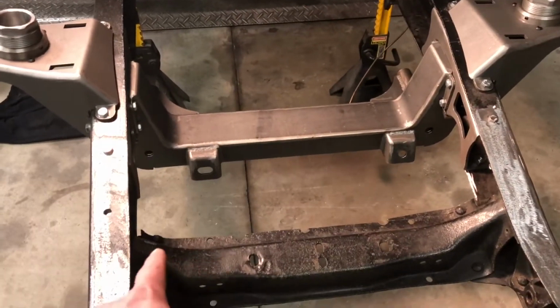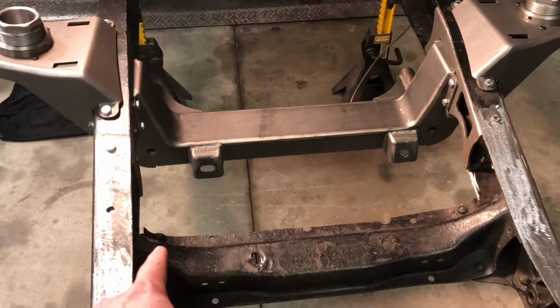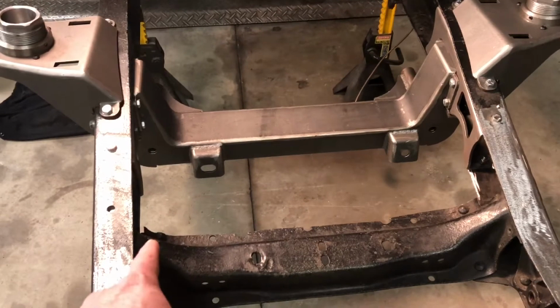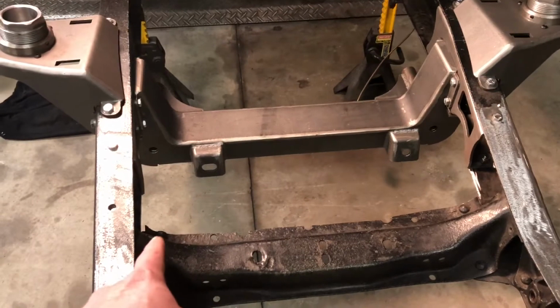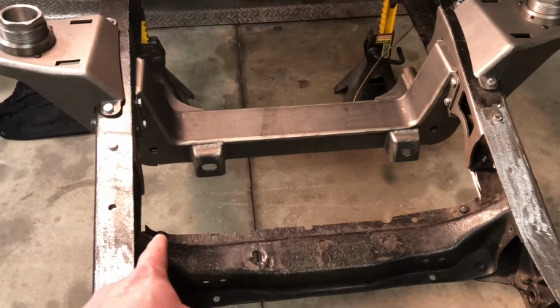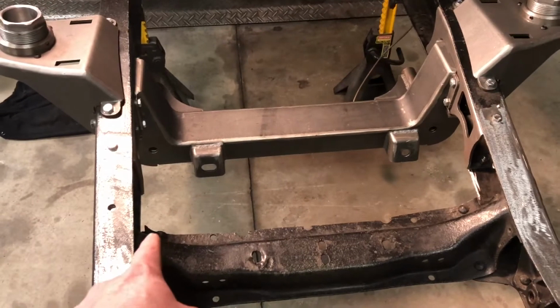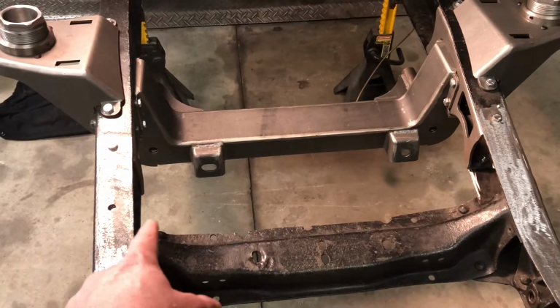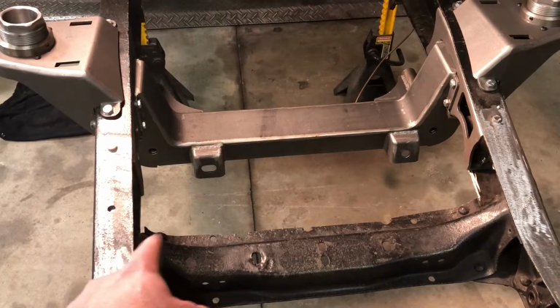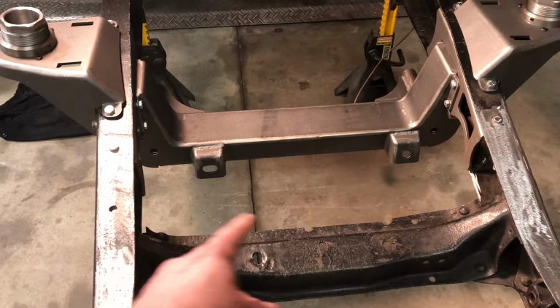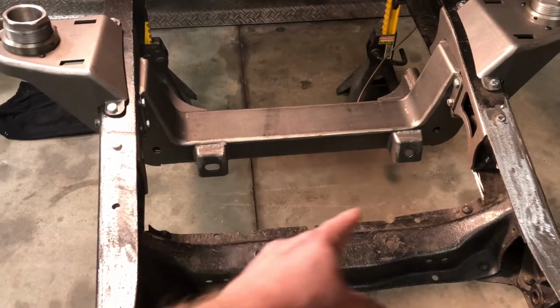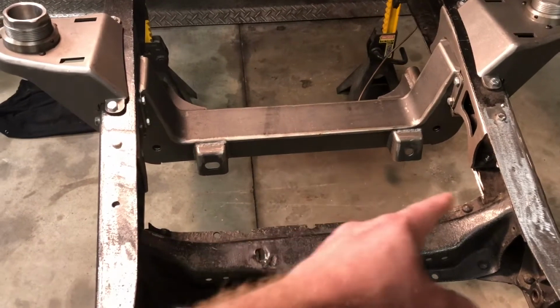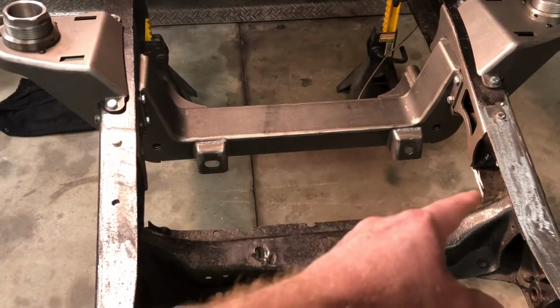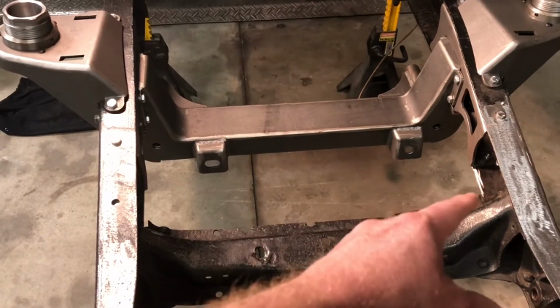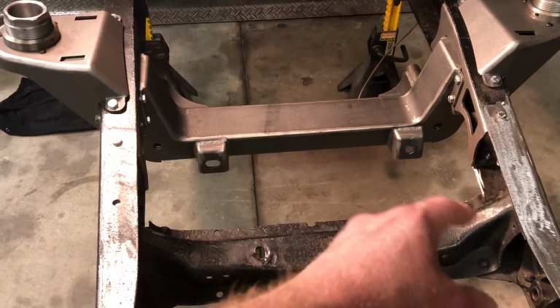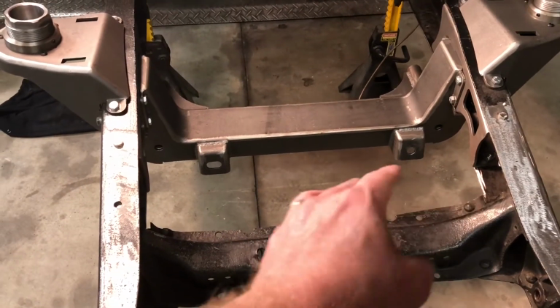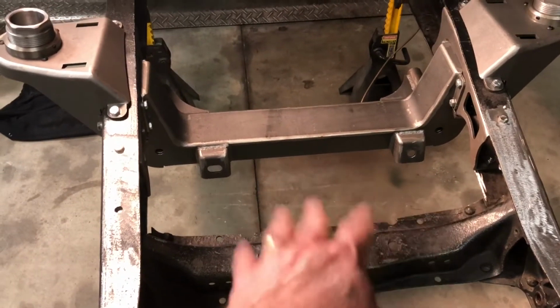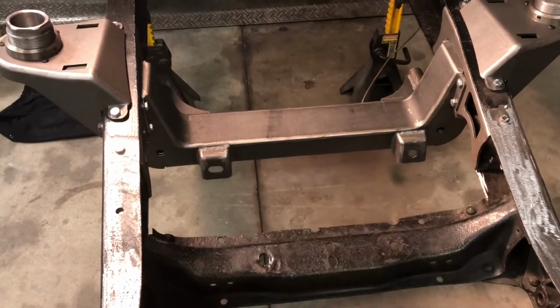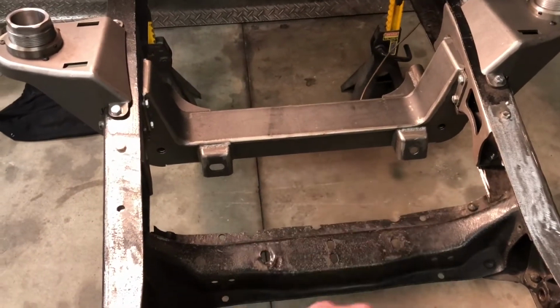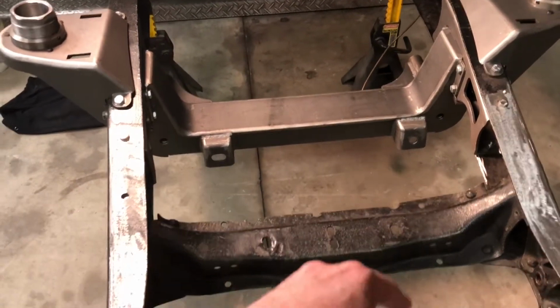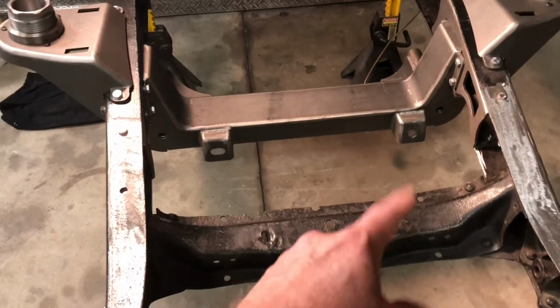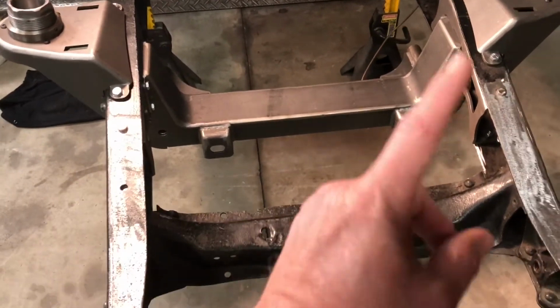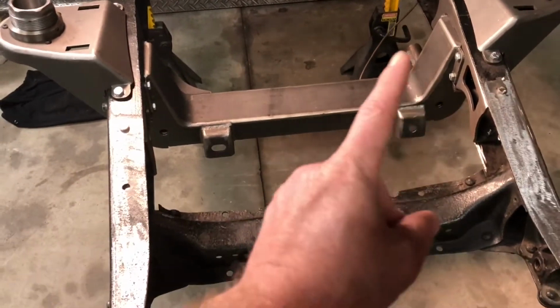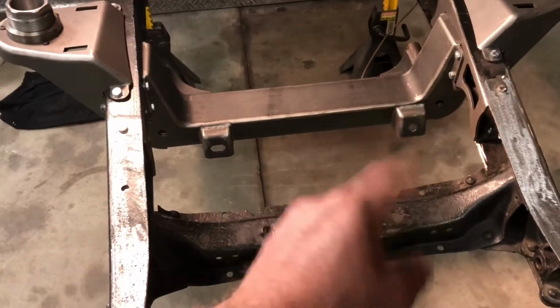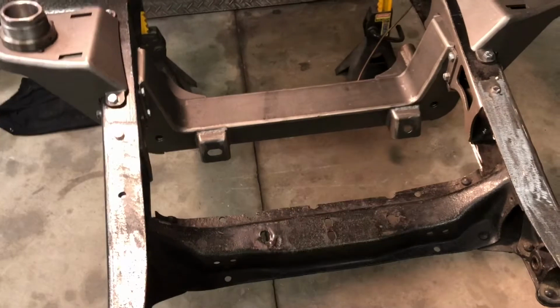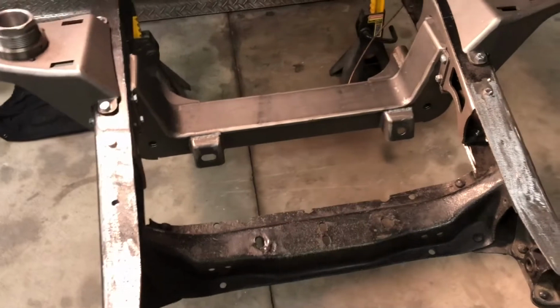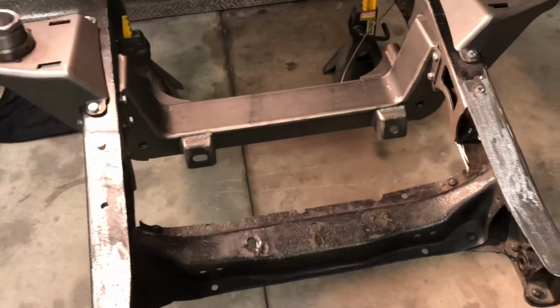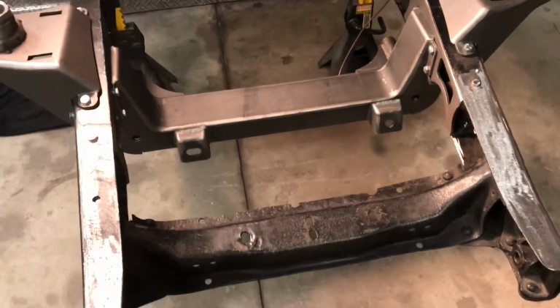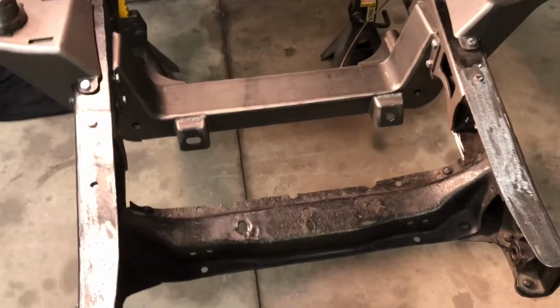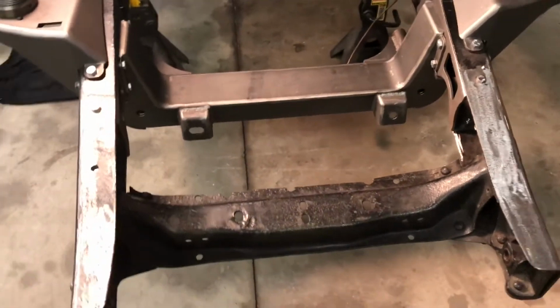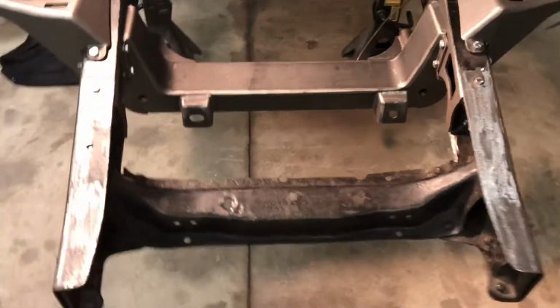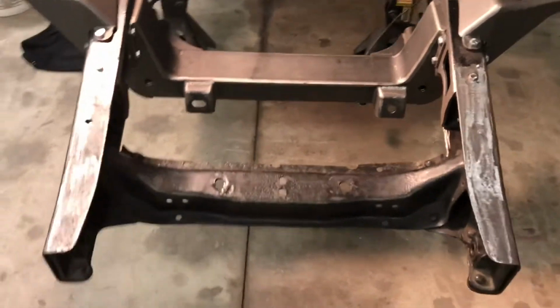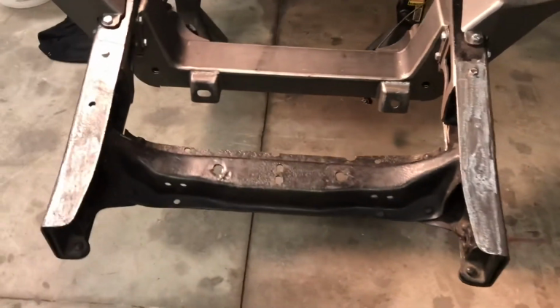You had to cut this out anyway, so I'm just going to take this out, put in the new support, and I'll show you how to do that.